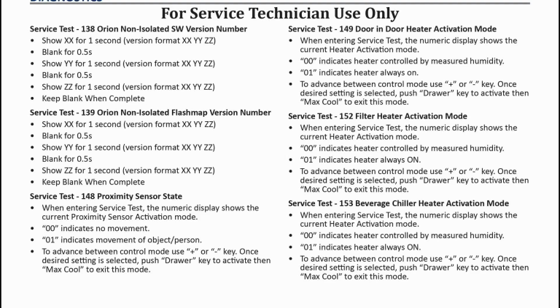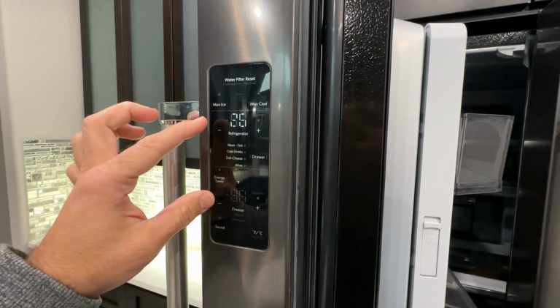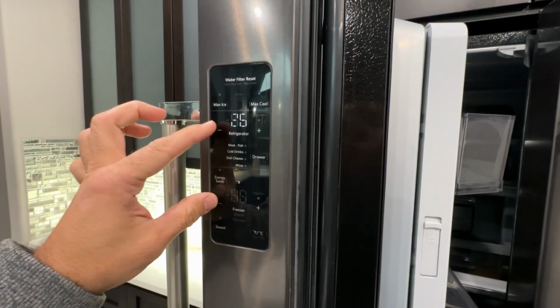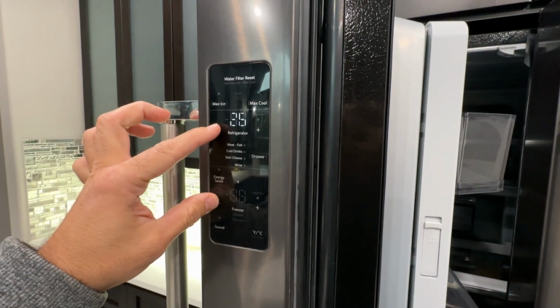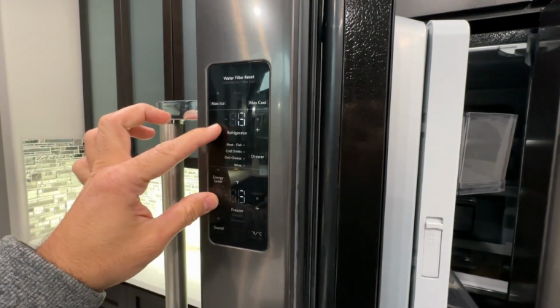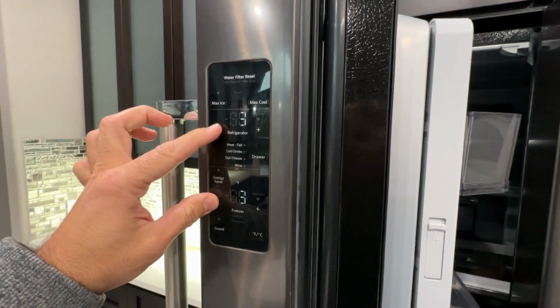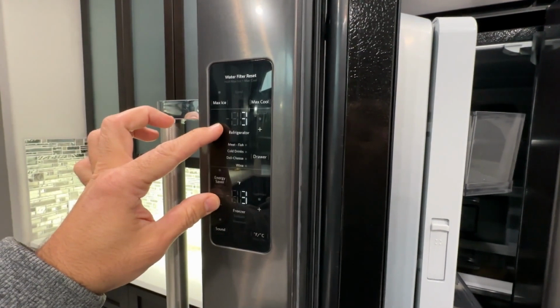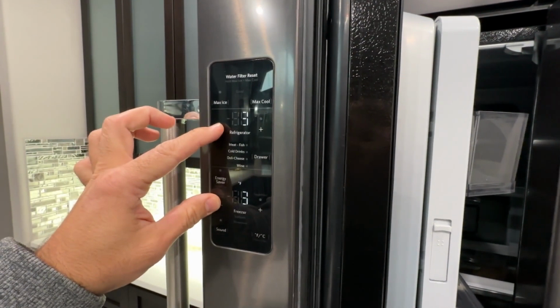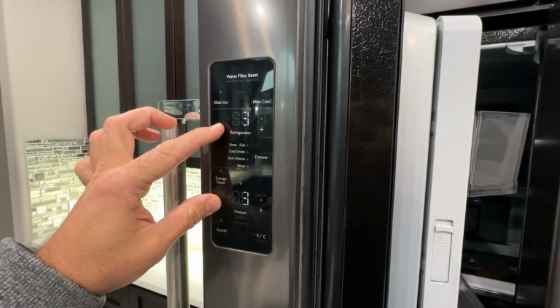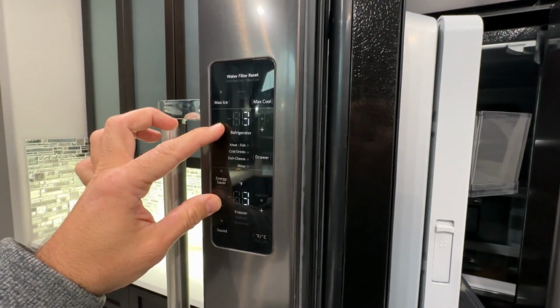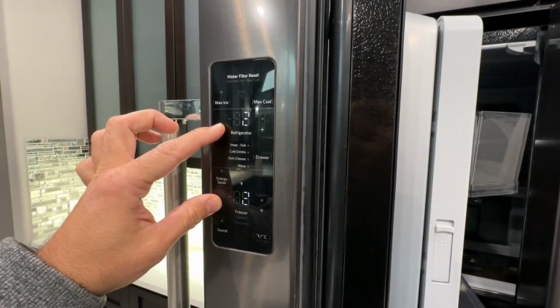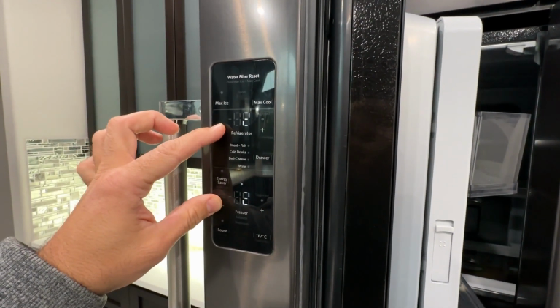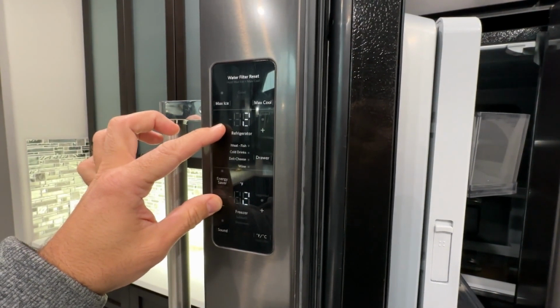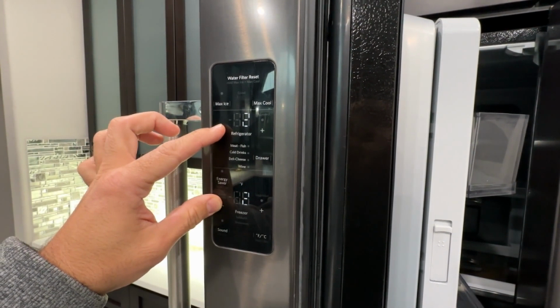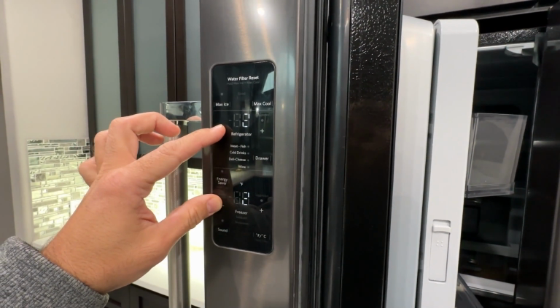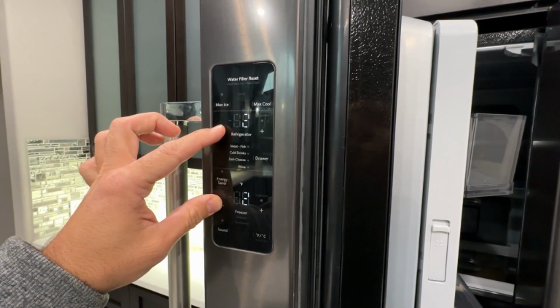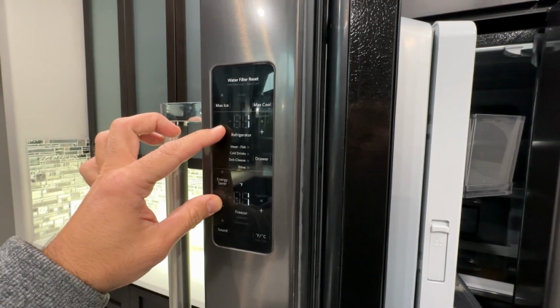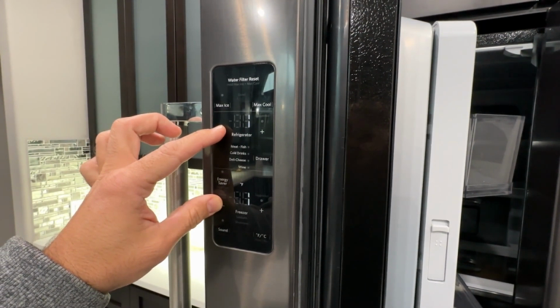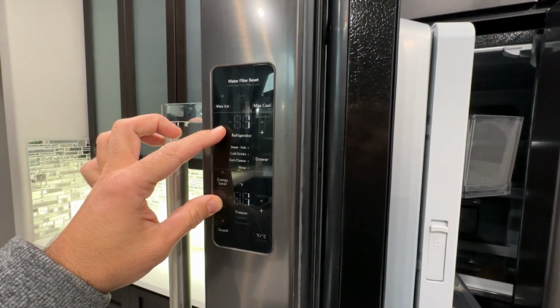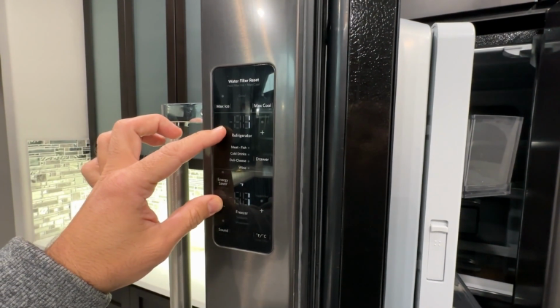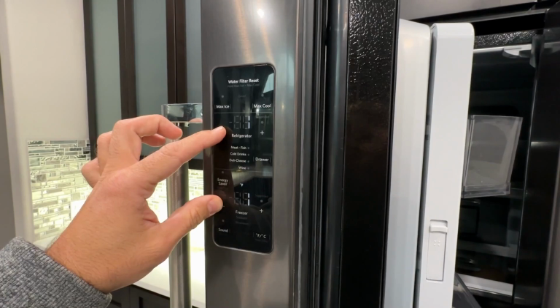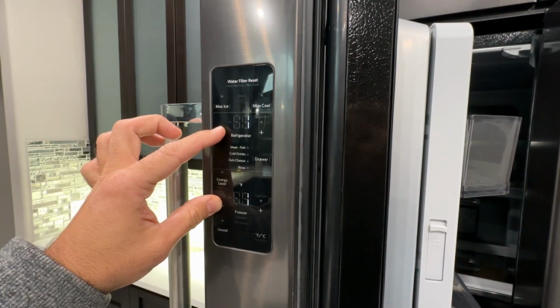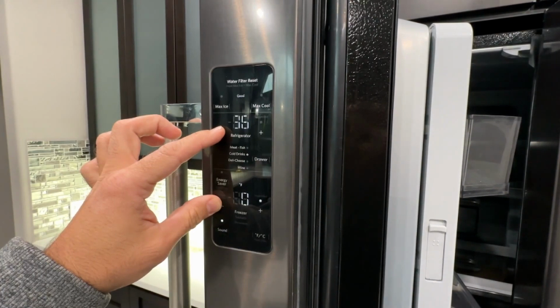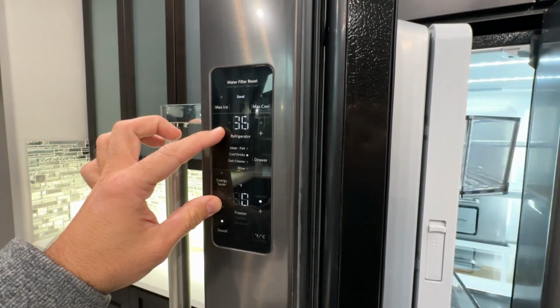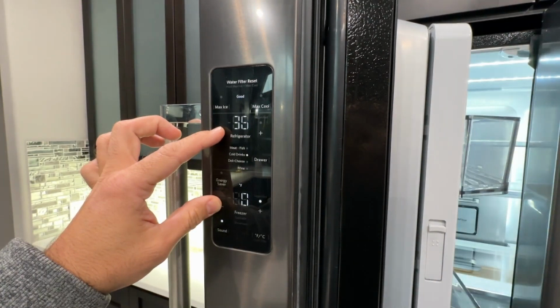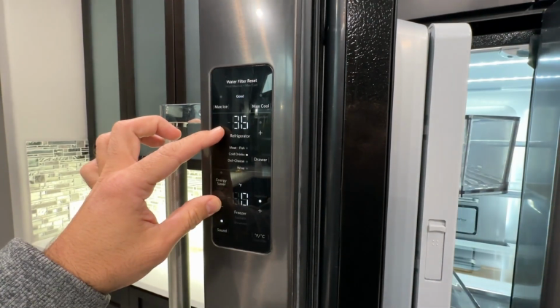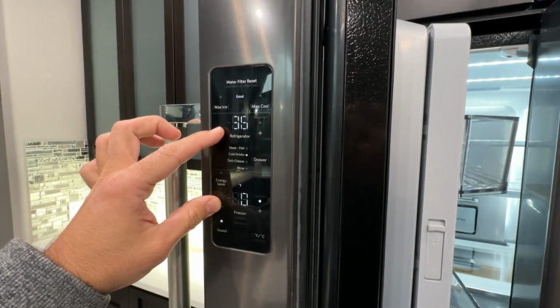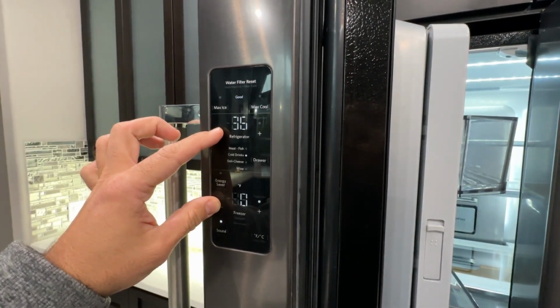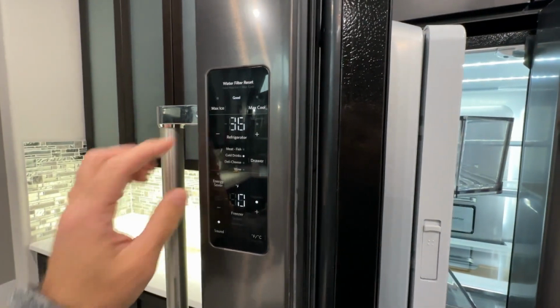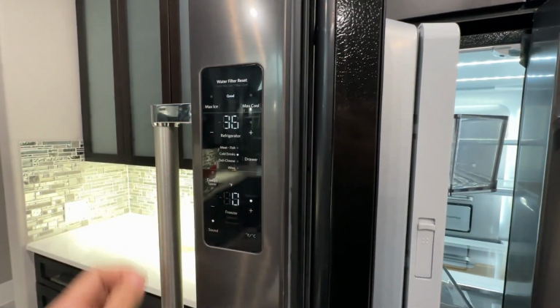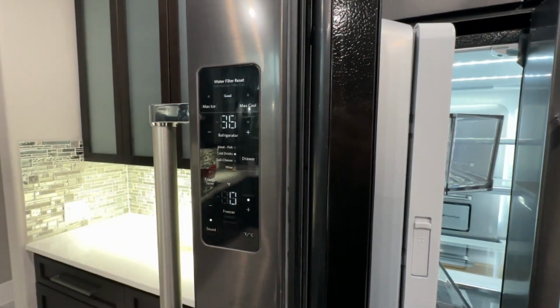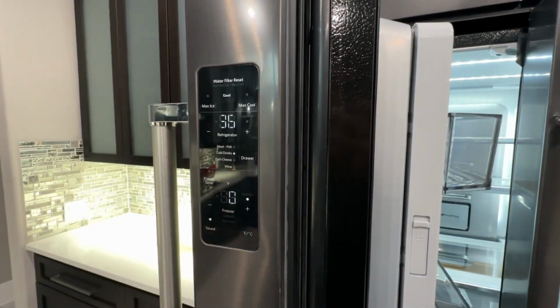To exit service mode, push the same minus buttons, hold for 3 seconds, and here we go.